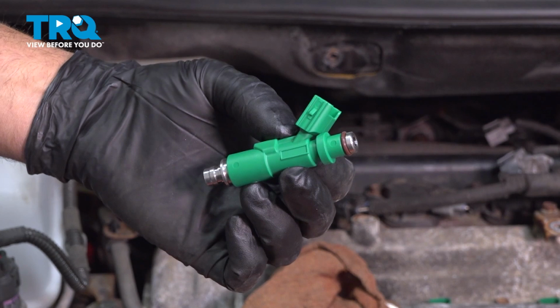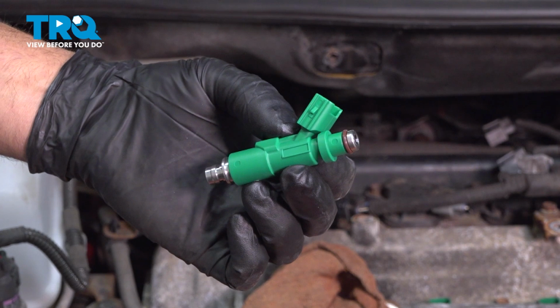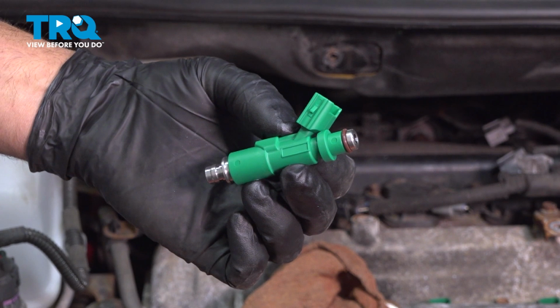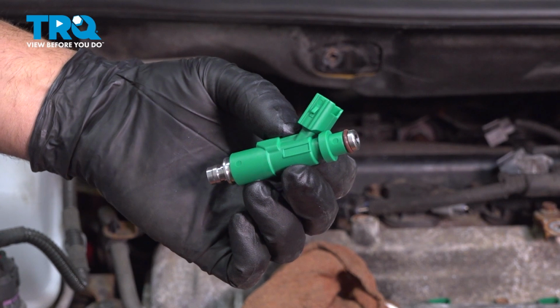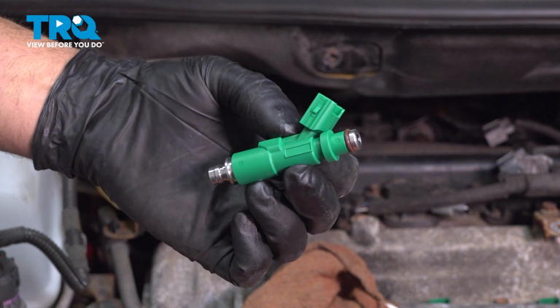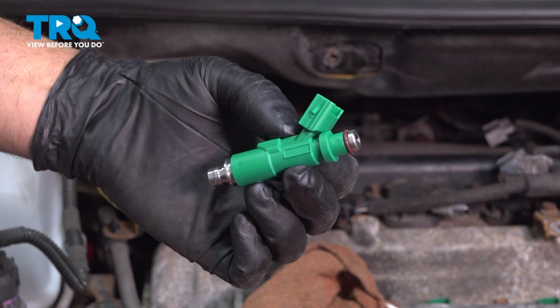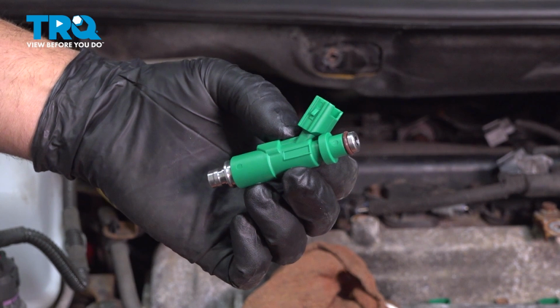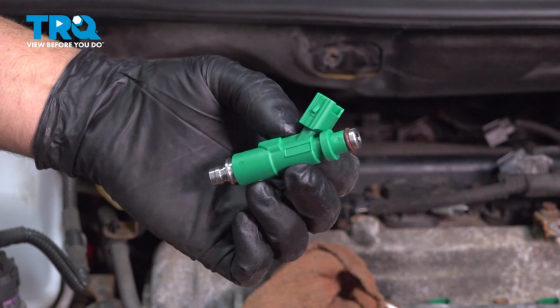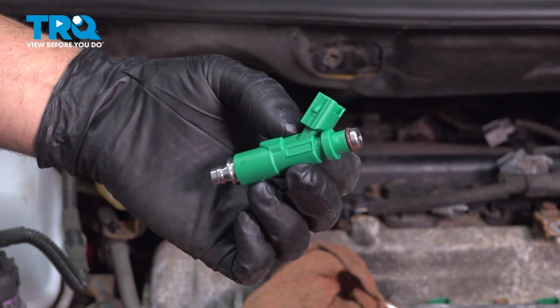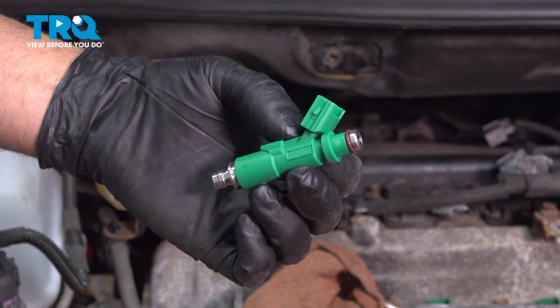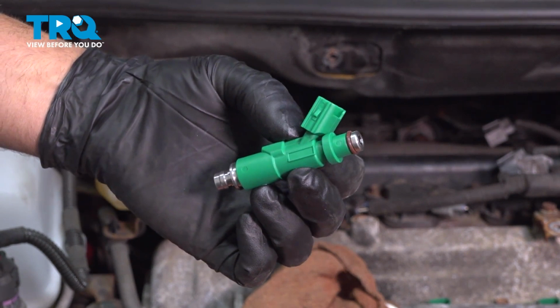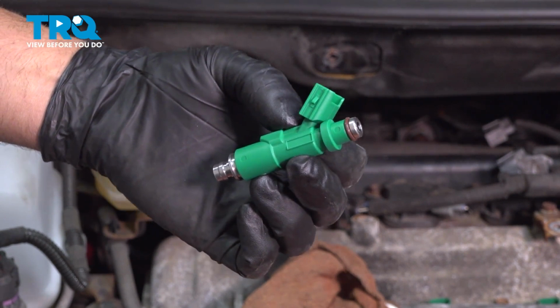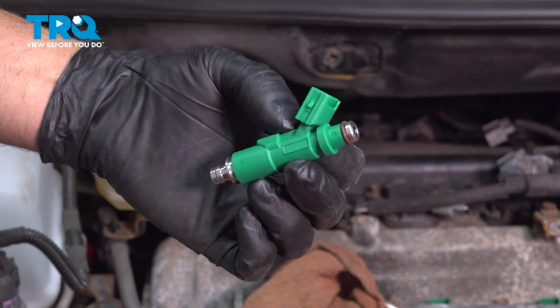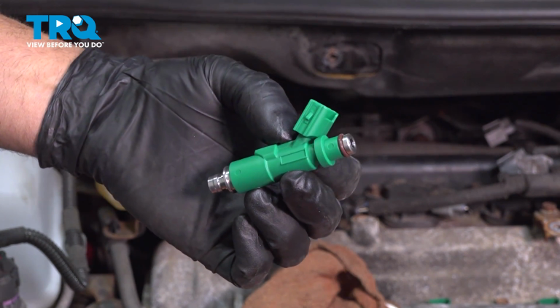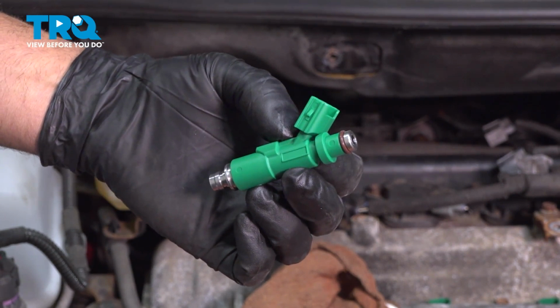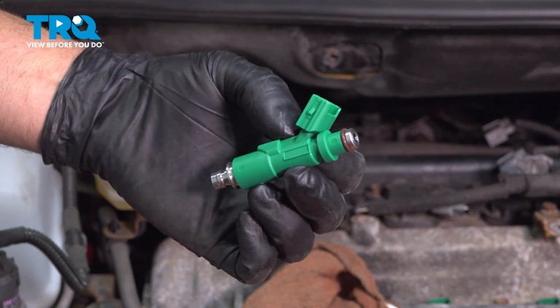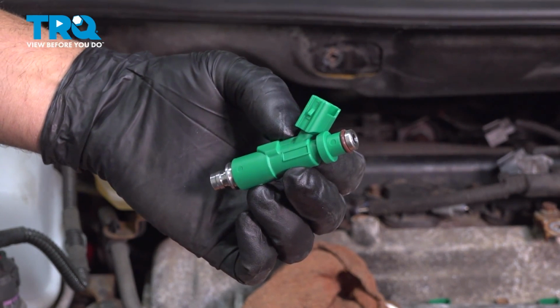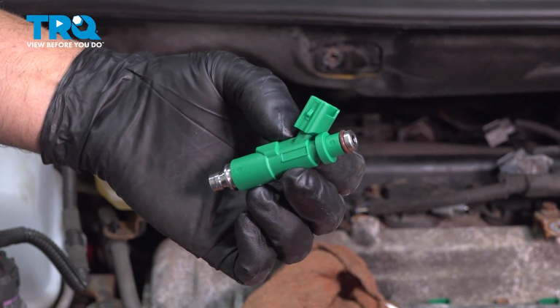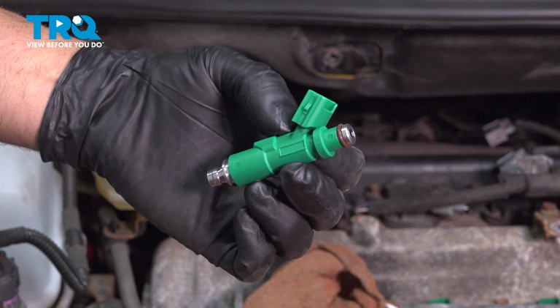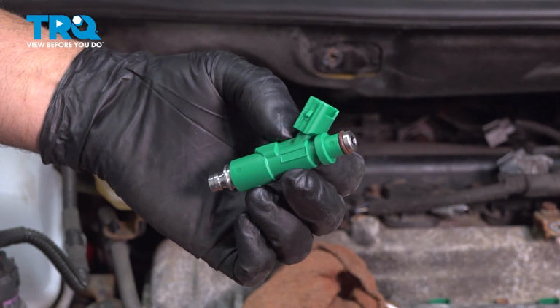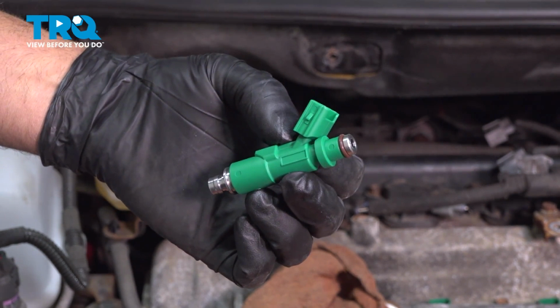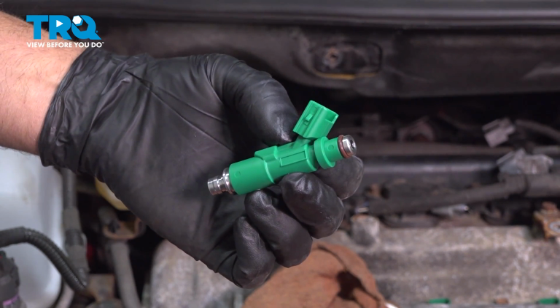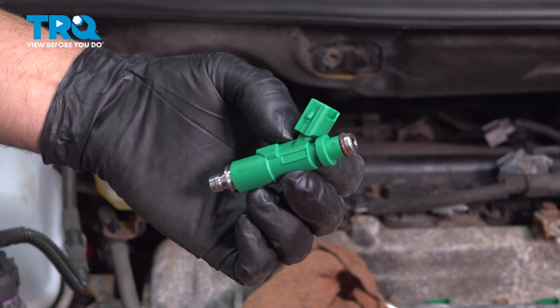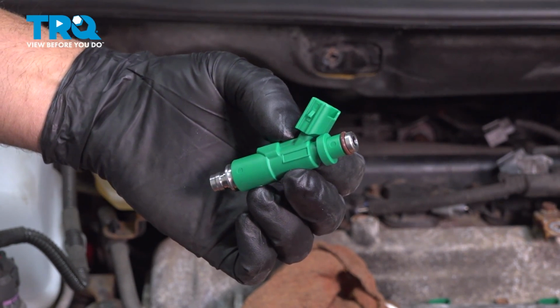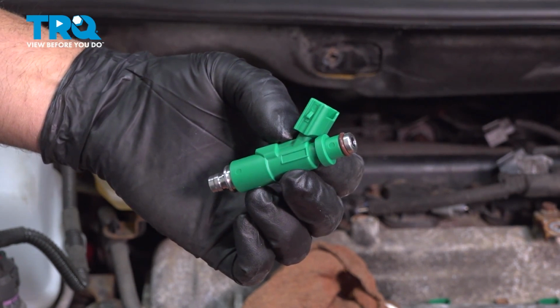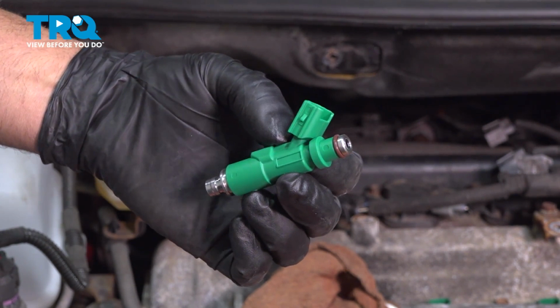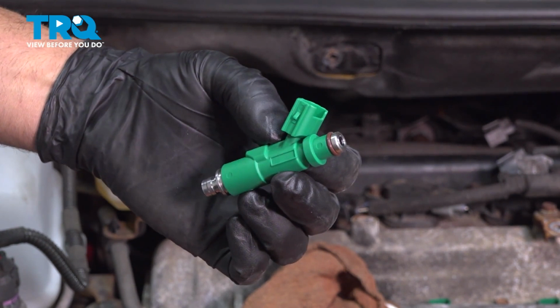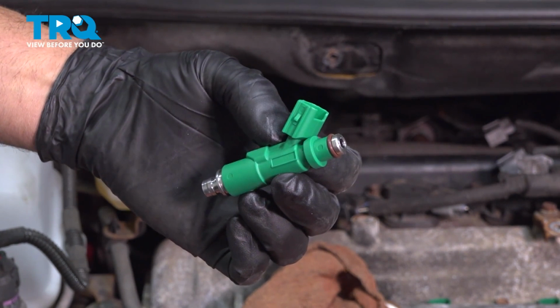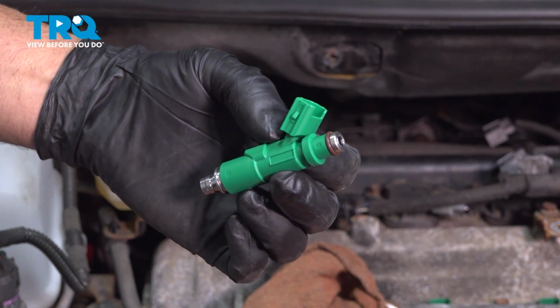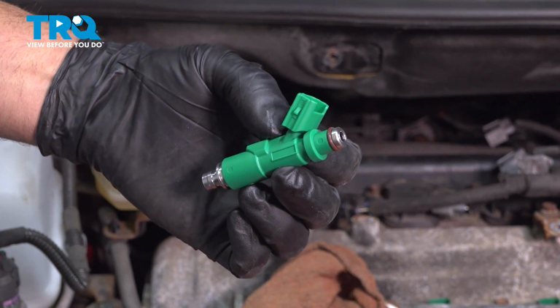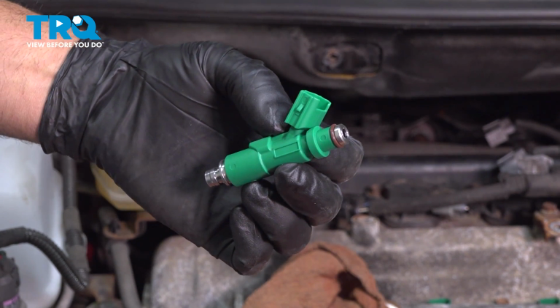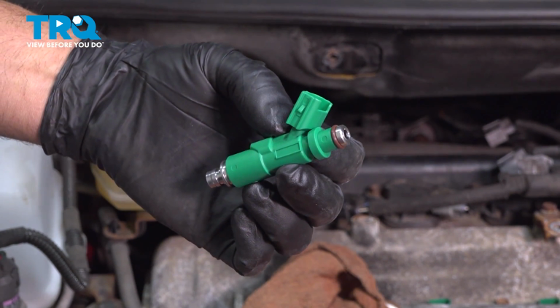In this video, I'm gonna show you how to replace the fuel injector in this Toyota Prius. Let's get into it.